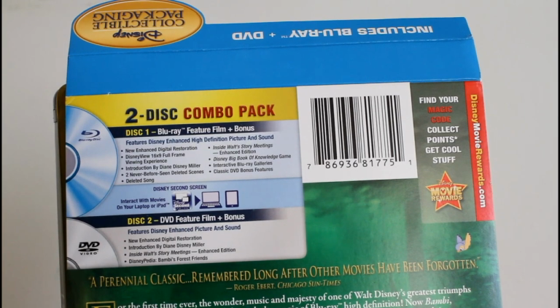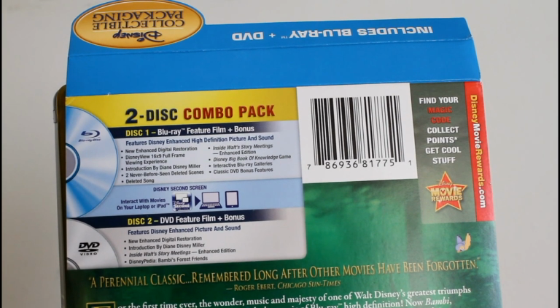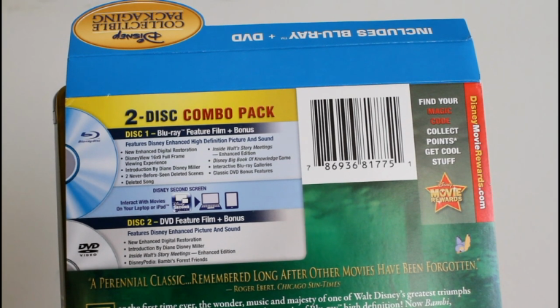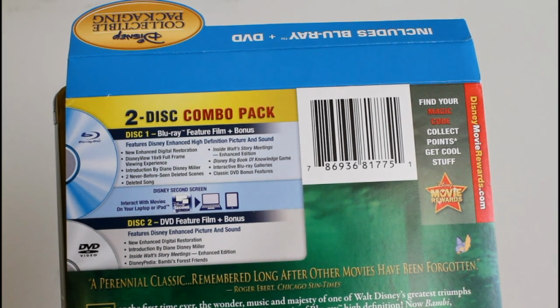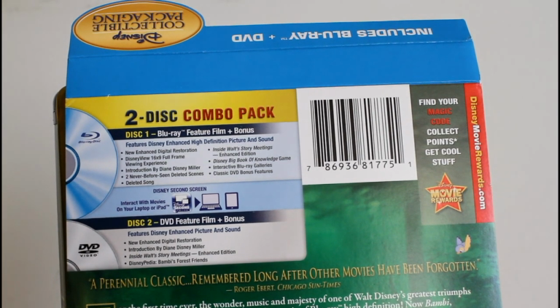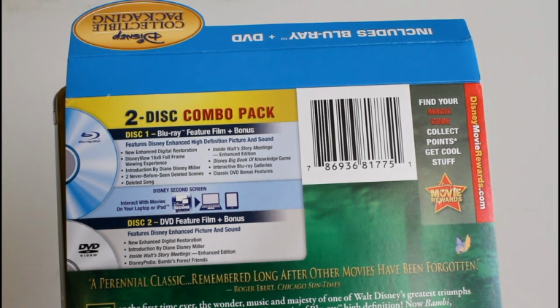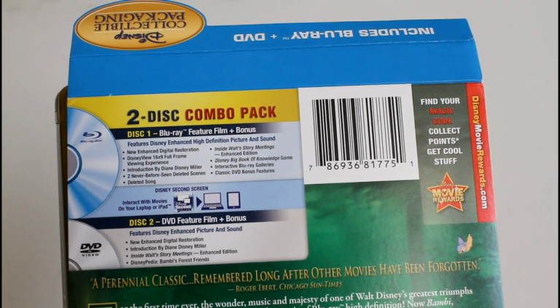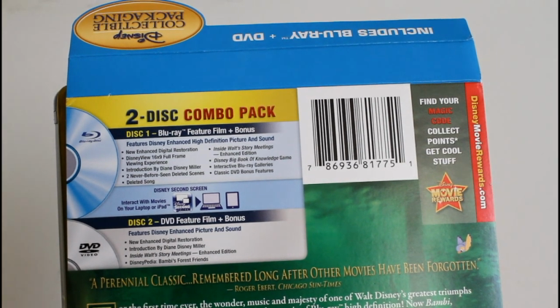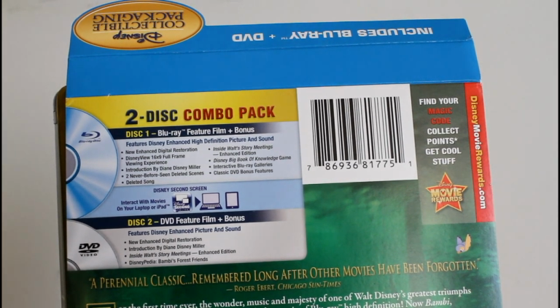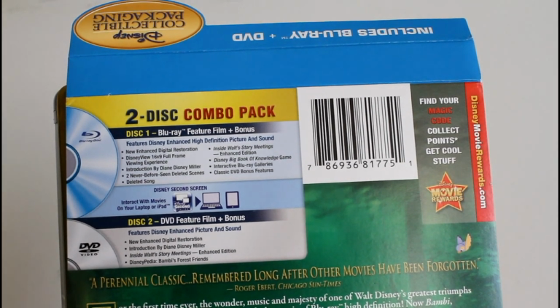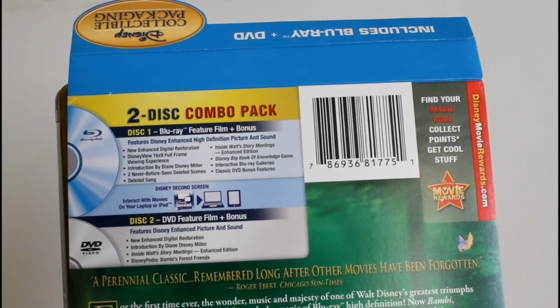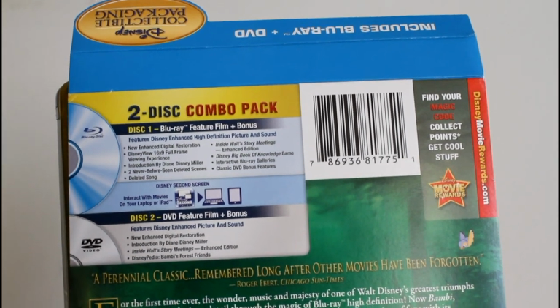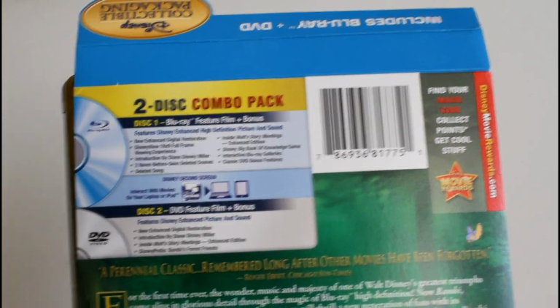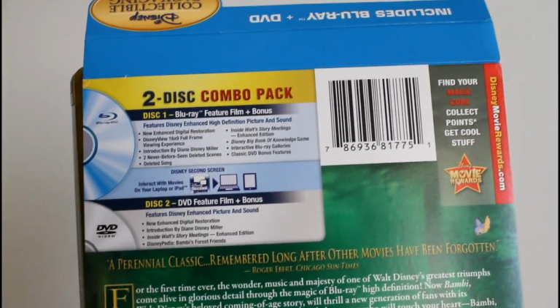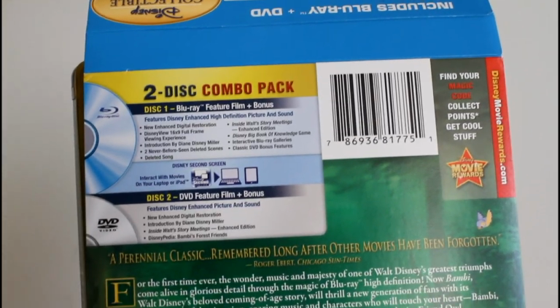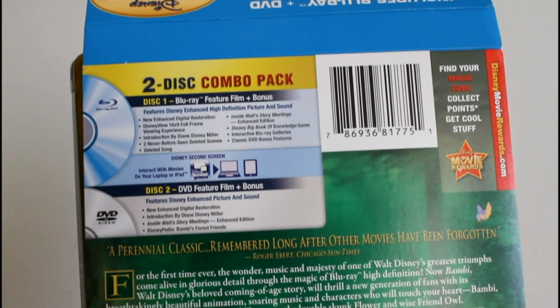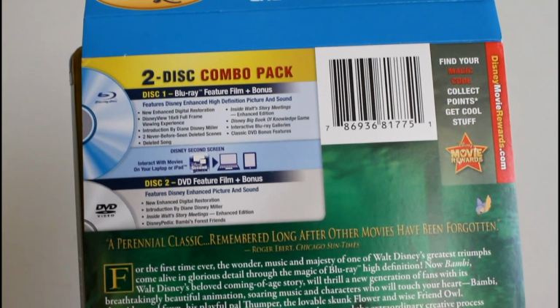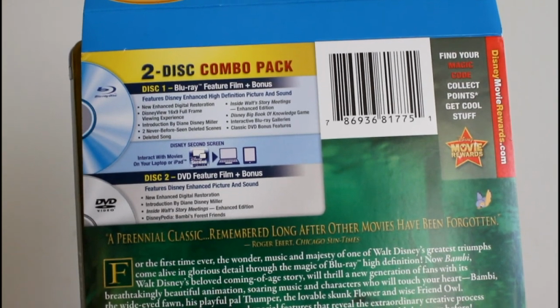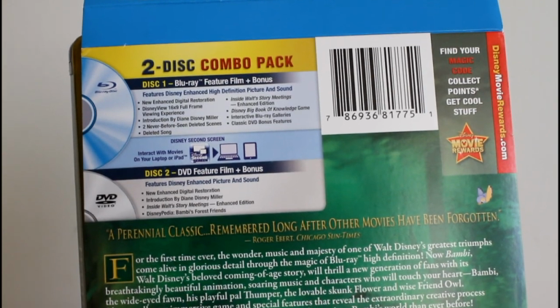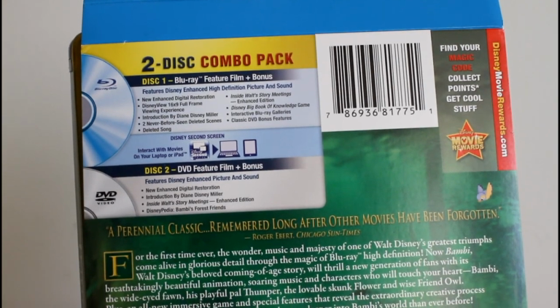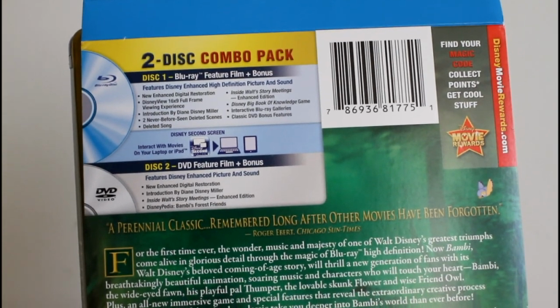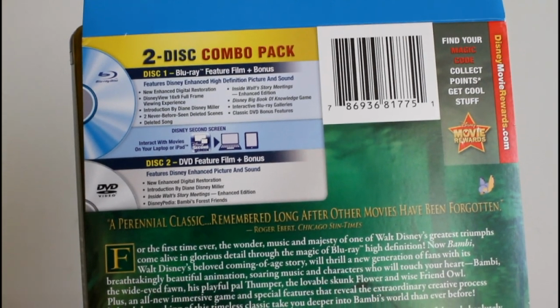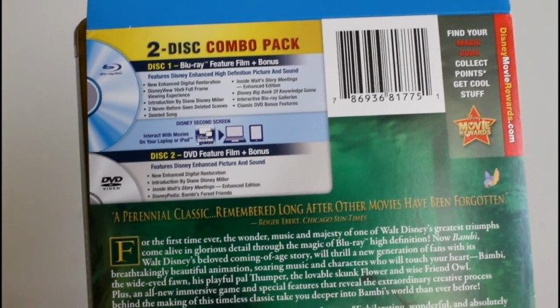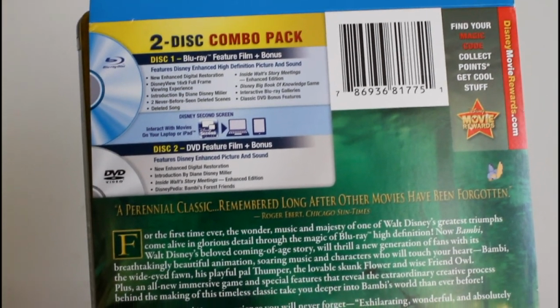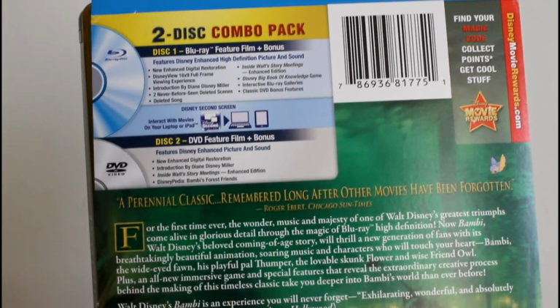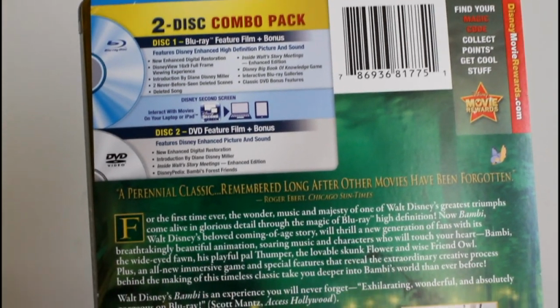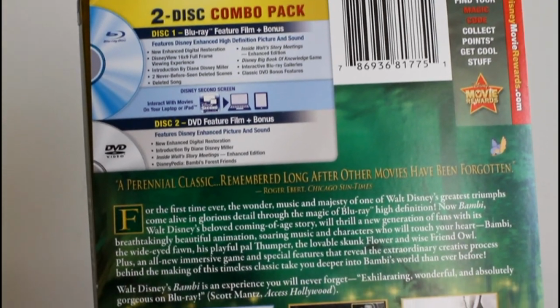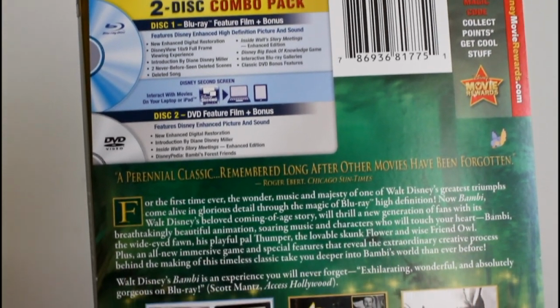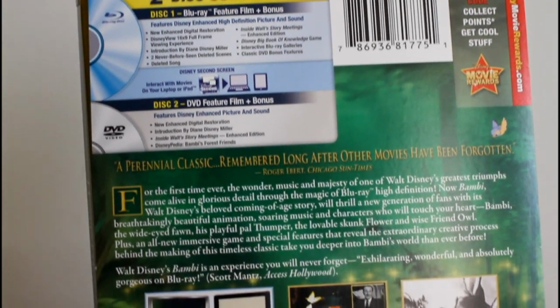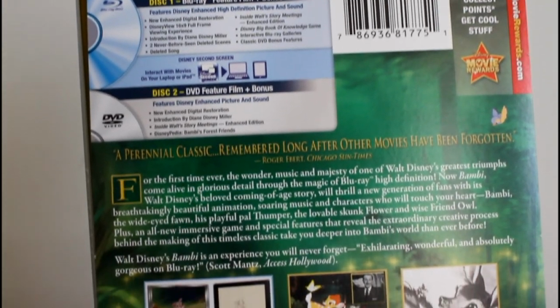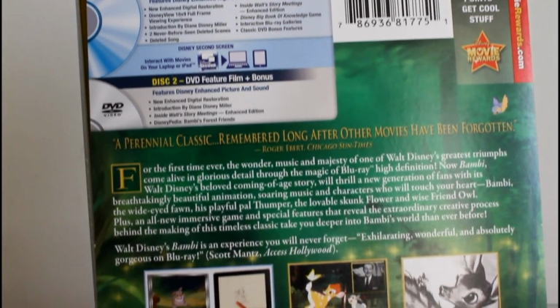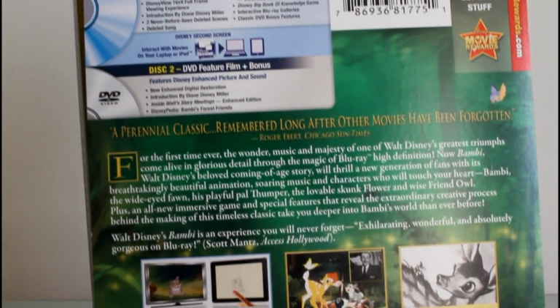Here are your disc details, and that comes glued to the back of the metal box.